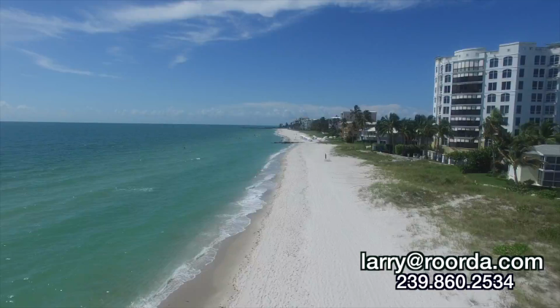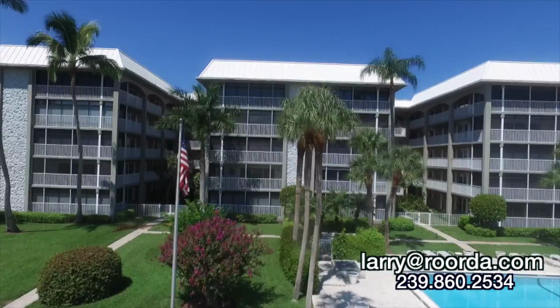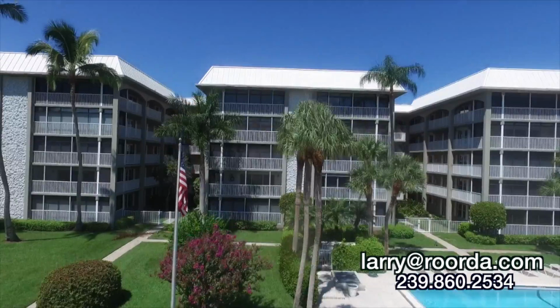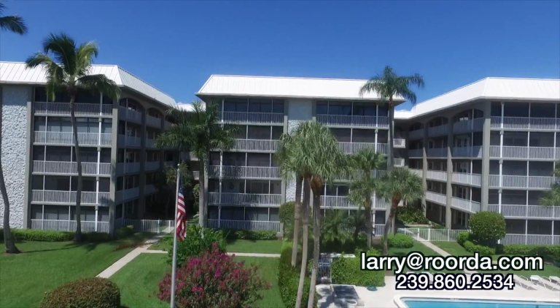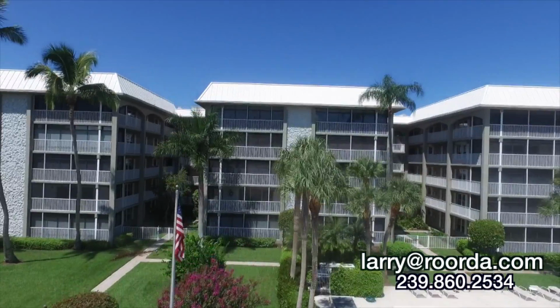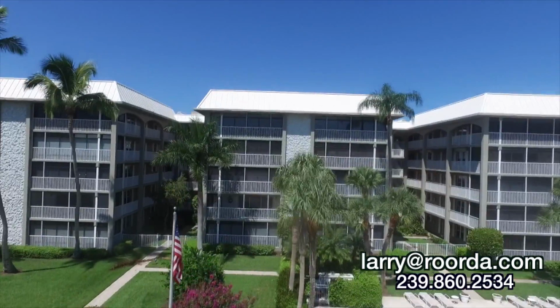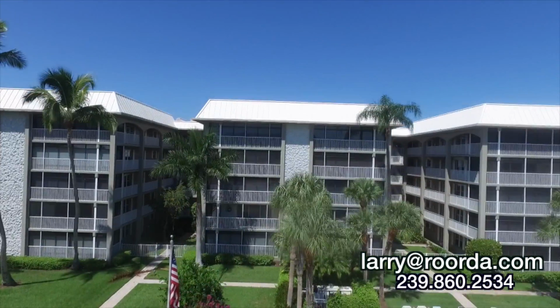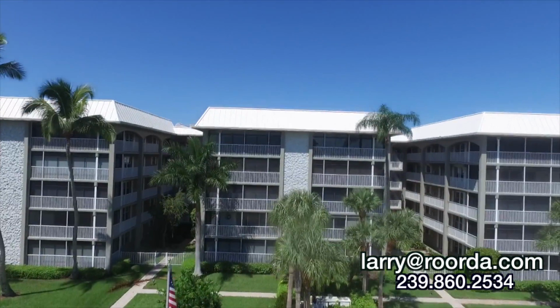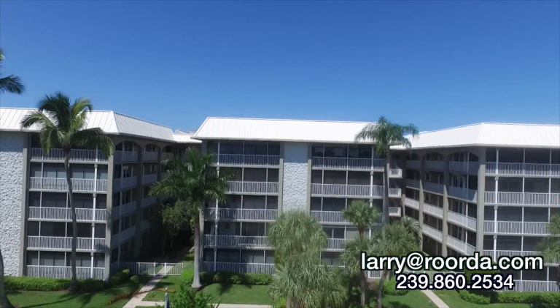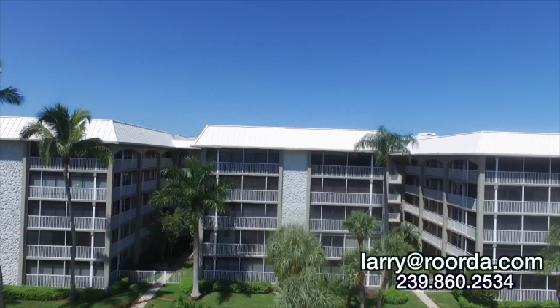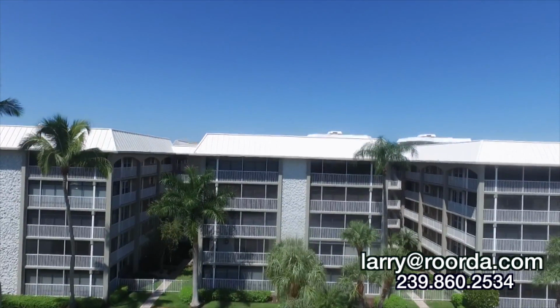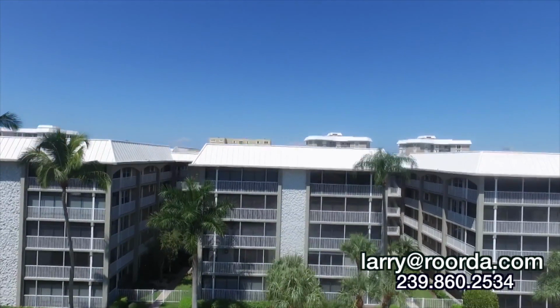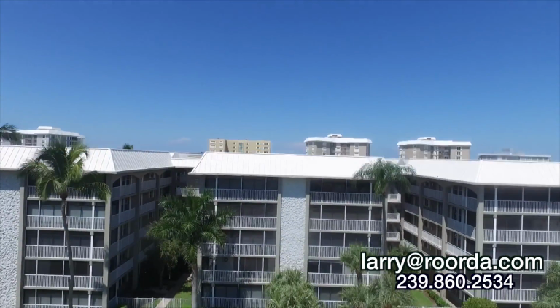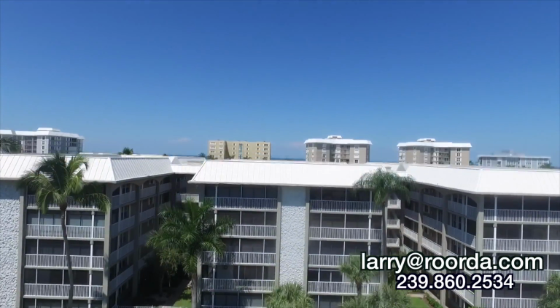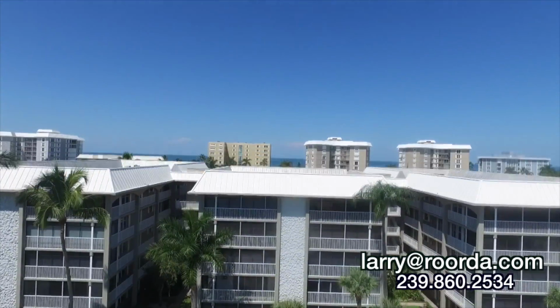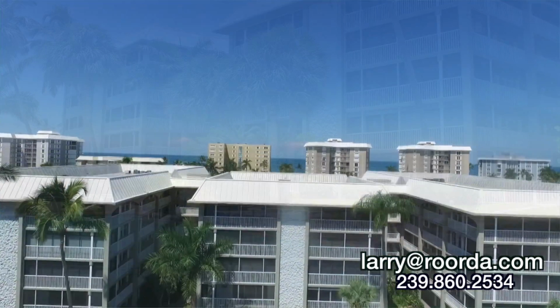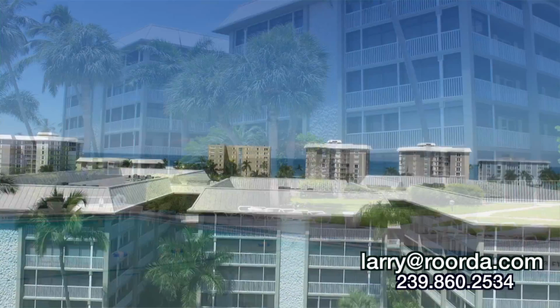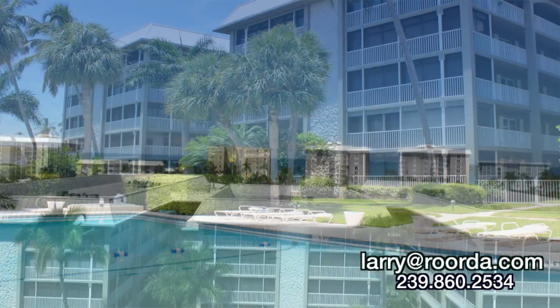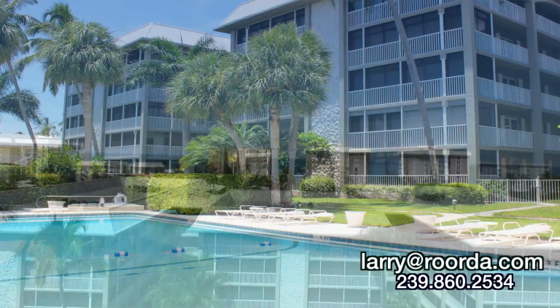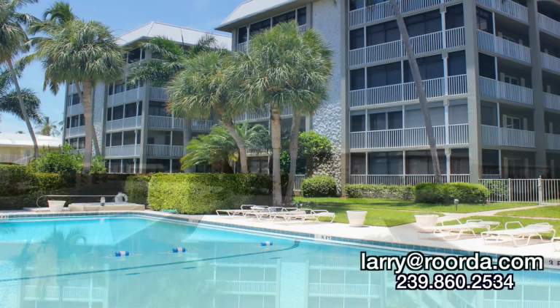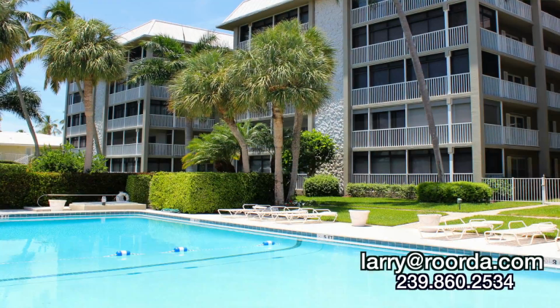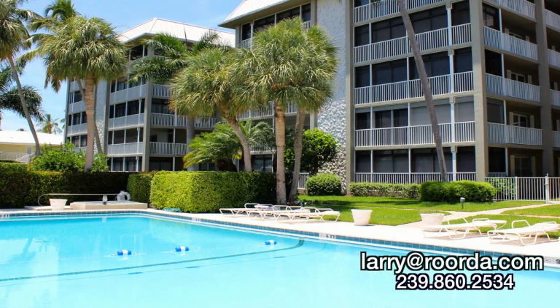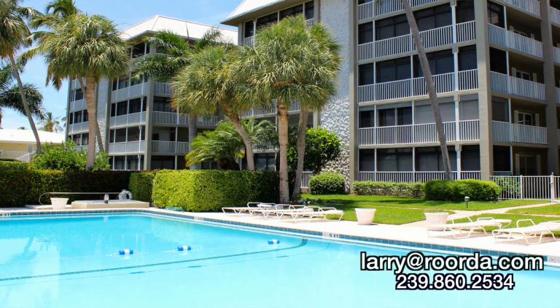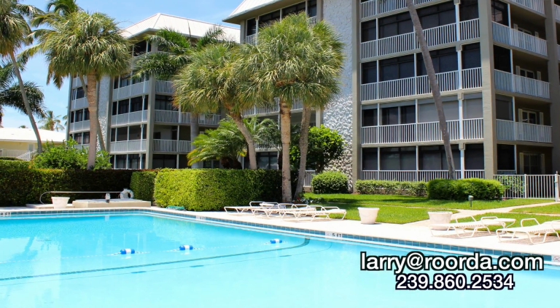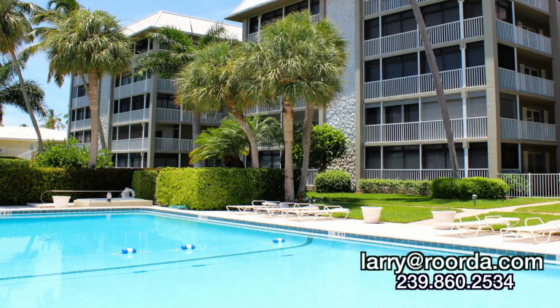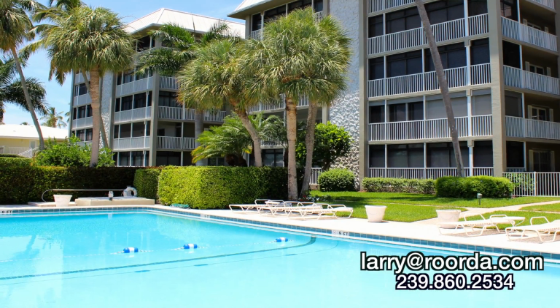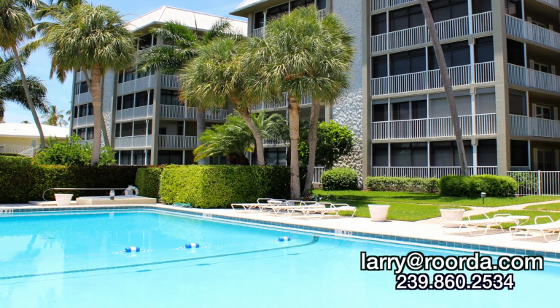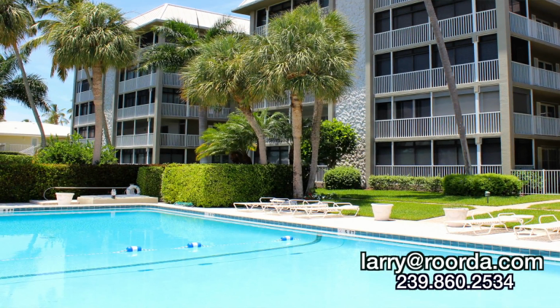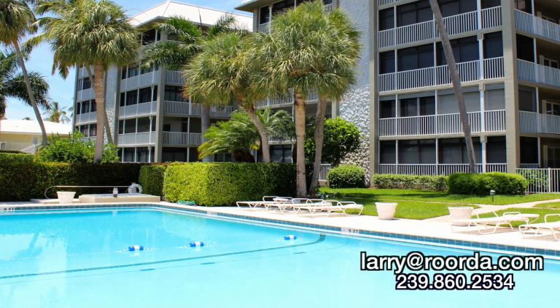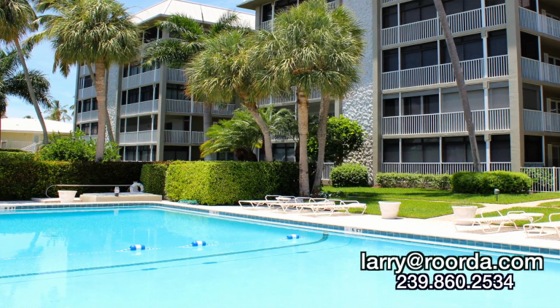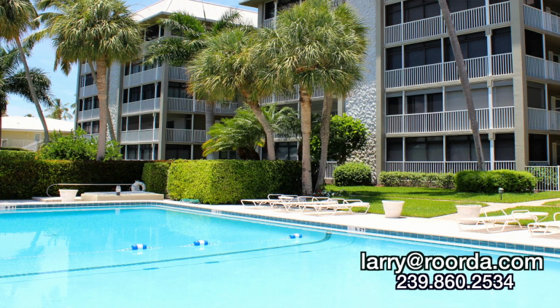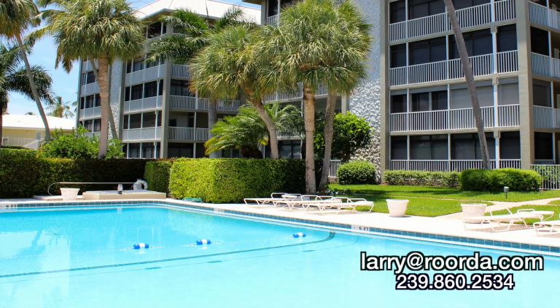The owners at Windsor Court enjoy a large bay front pool, a grilling area, and a community room.